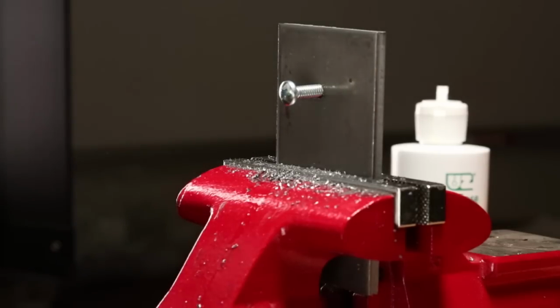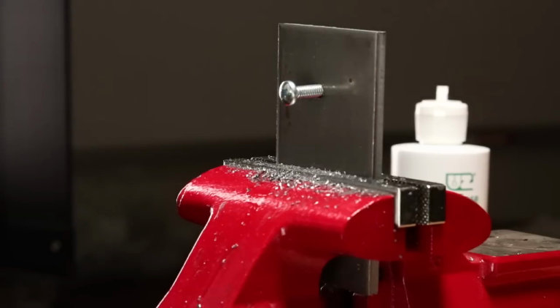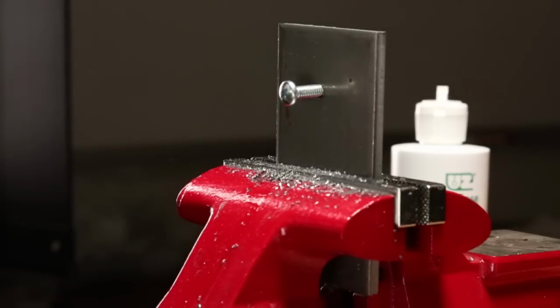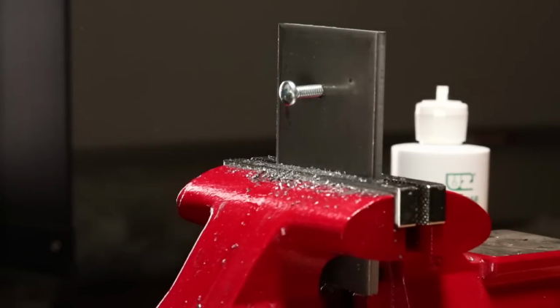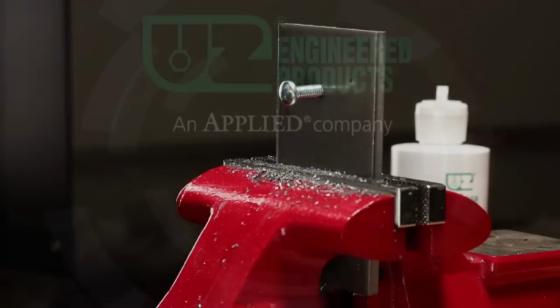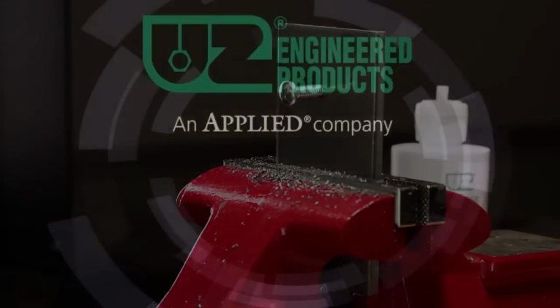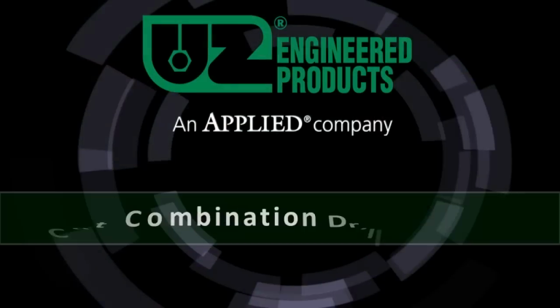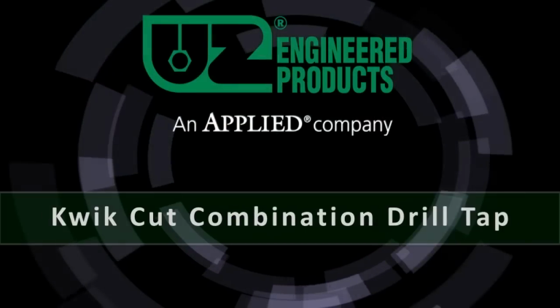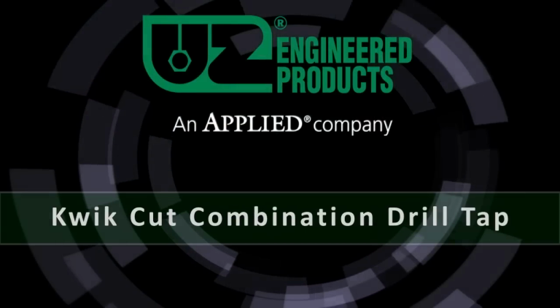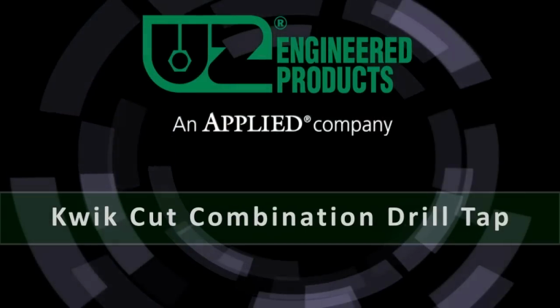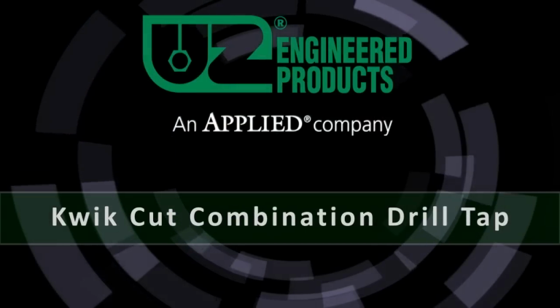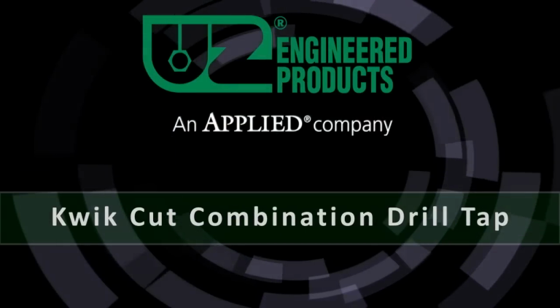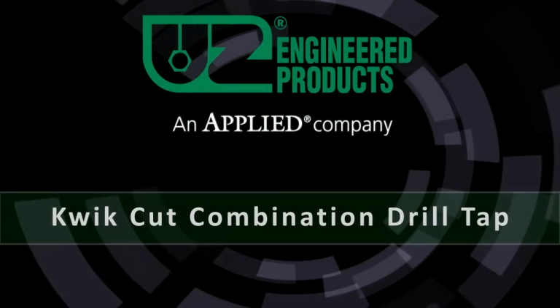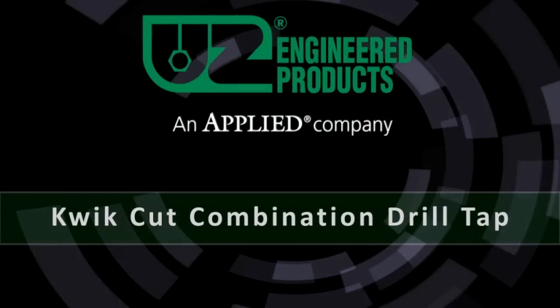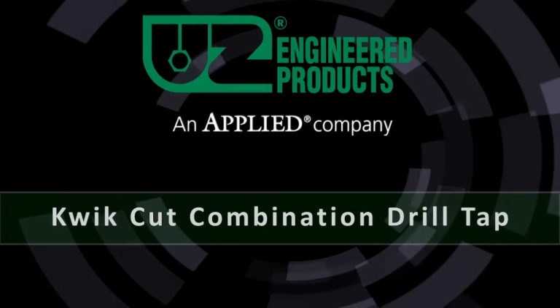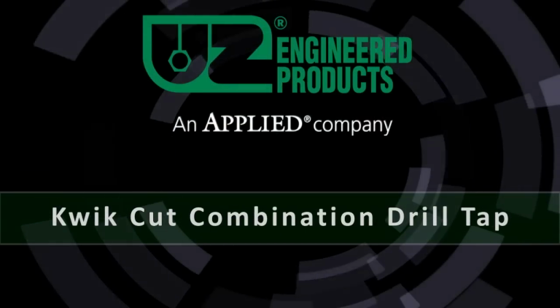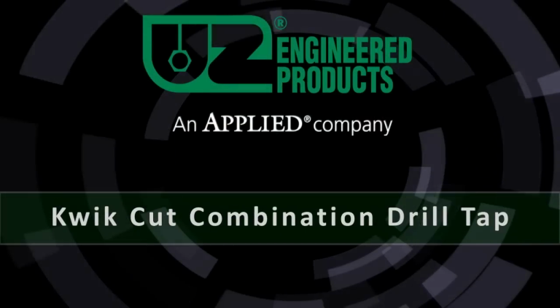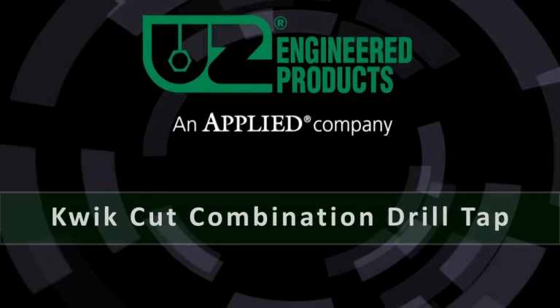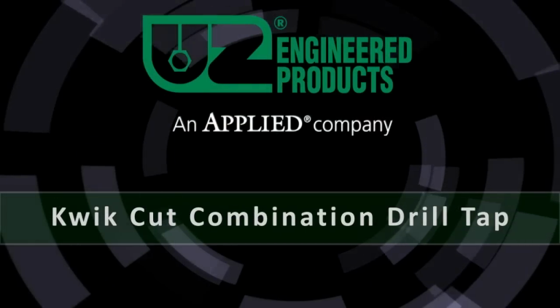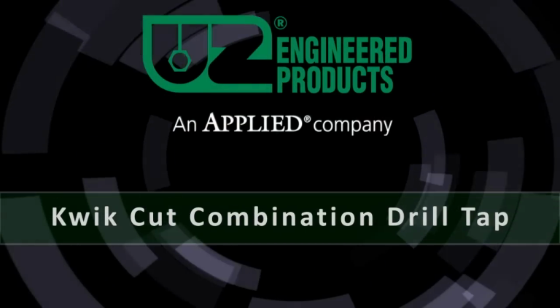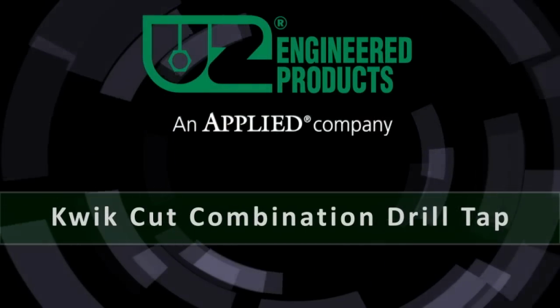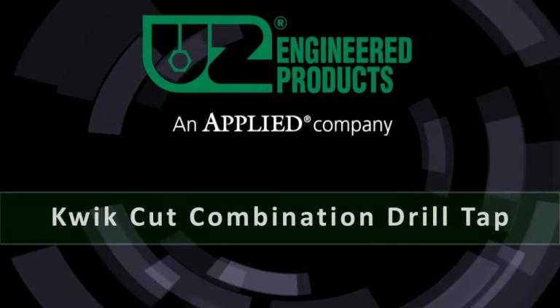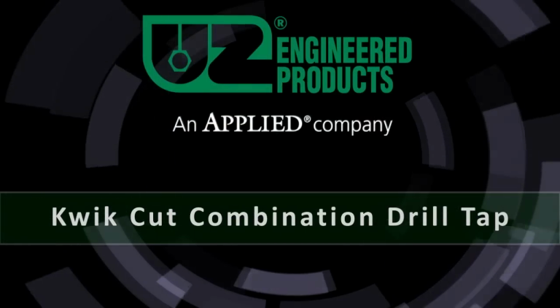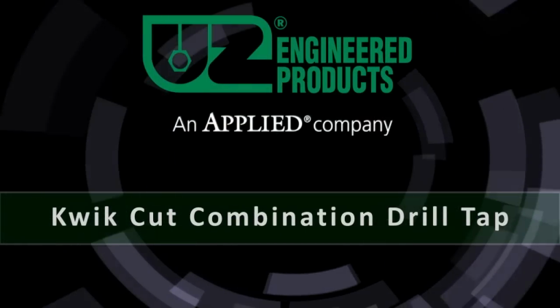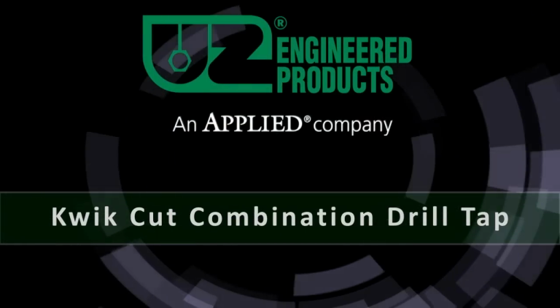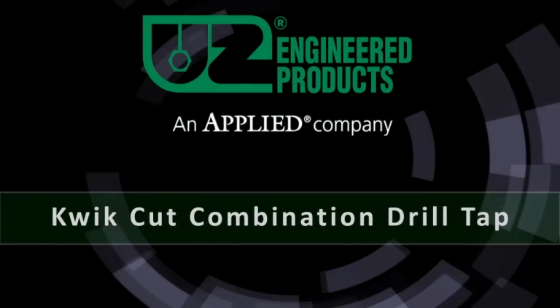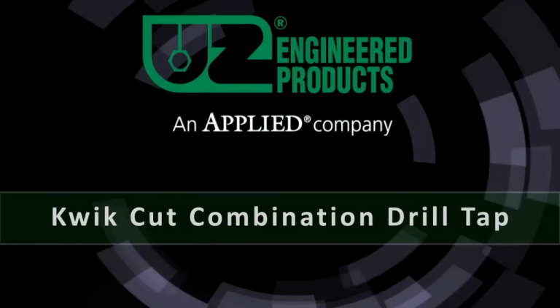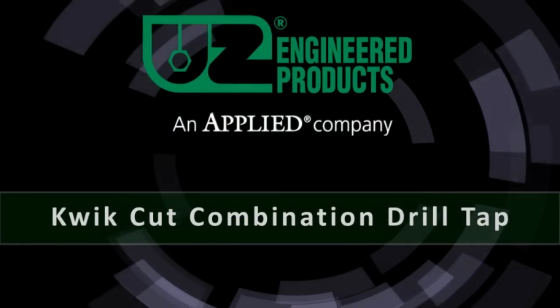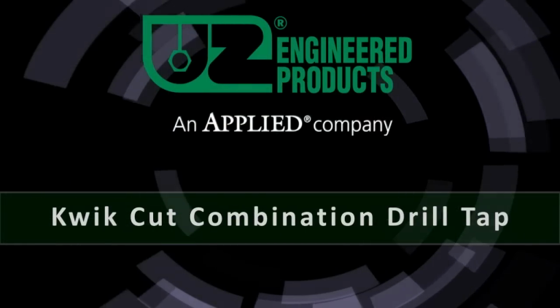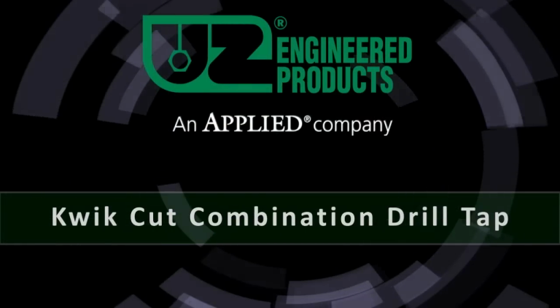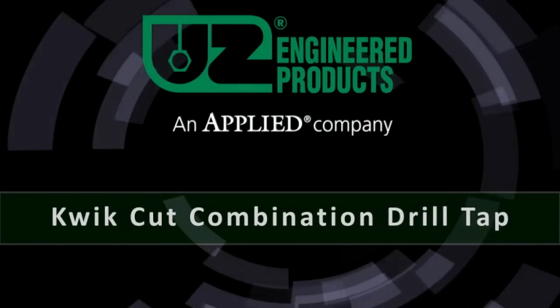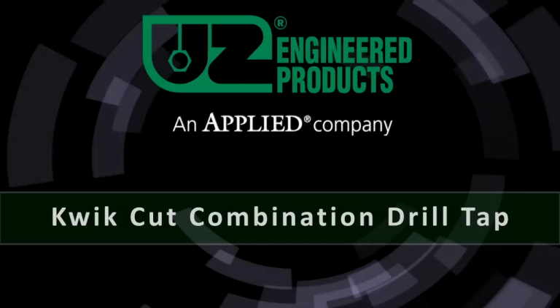When you use the UZ Combination Drill Tap, you know you are going to get a perfectly tapped hole each and every time.